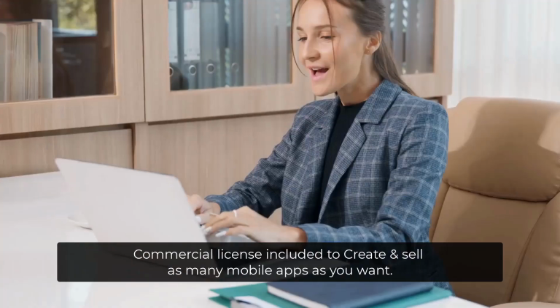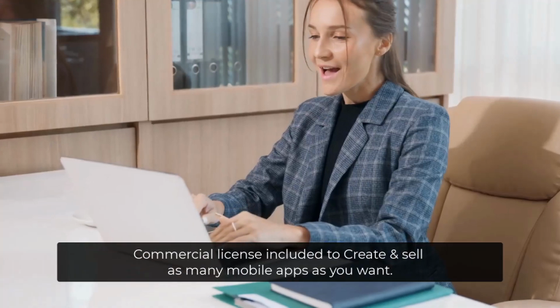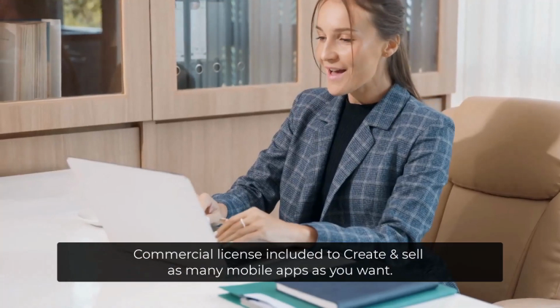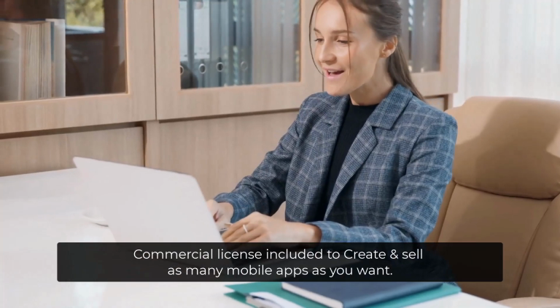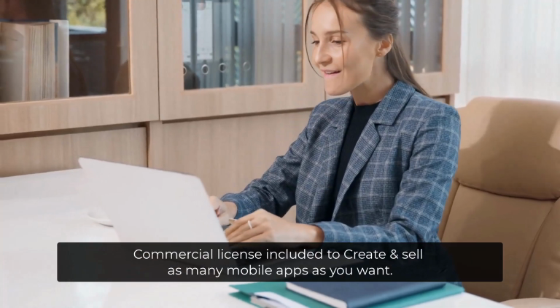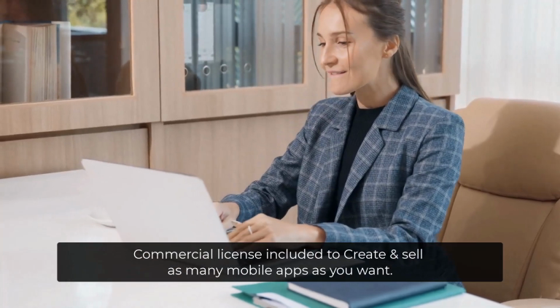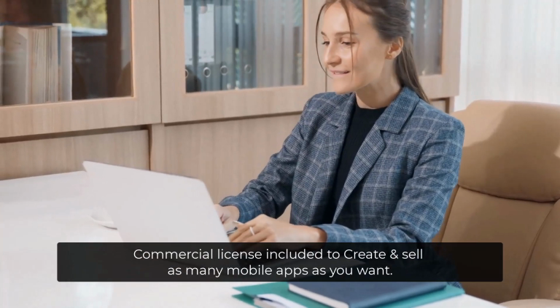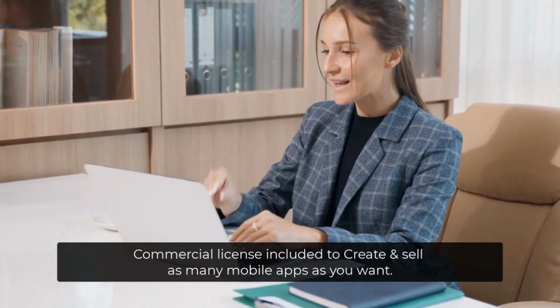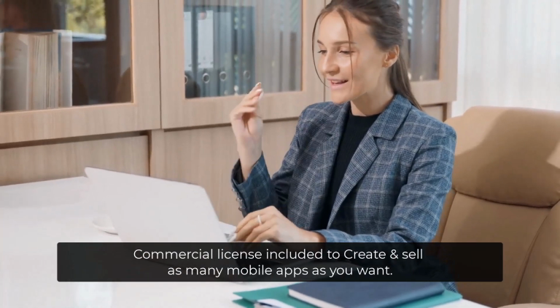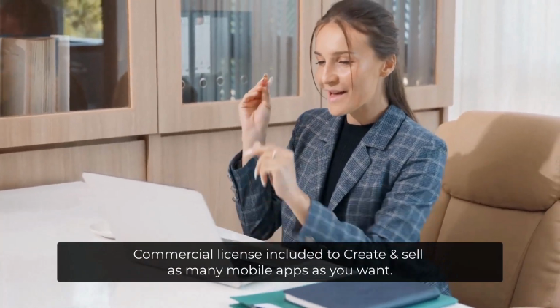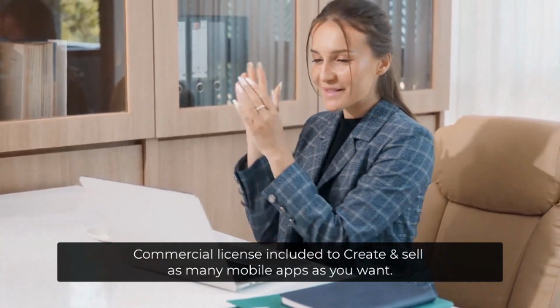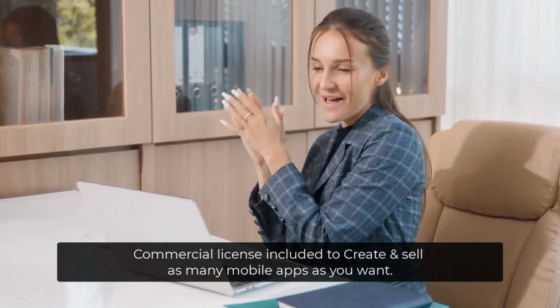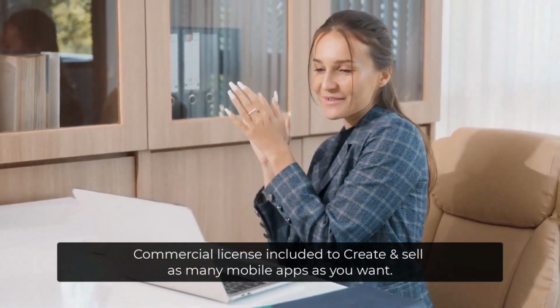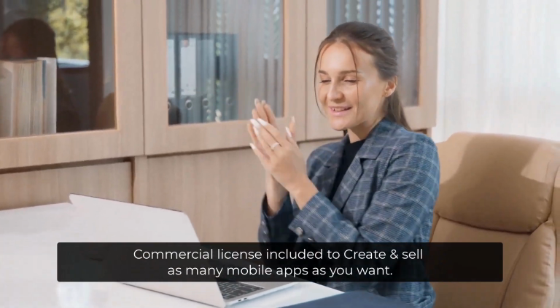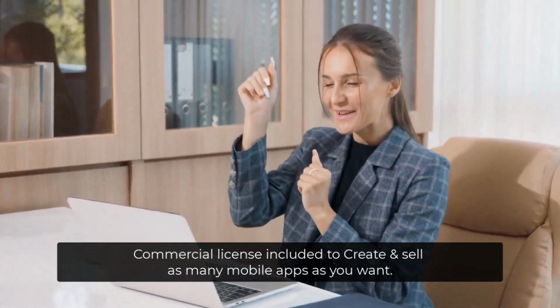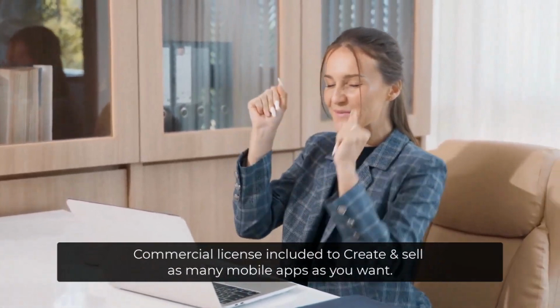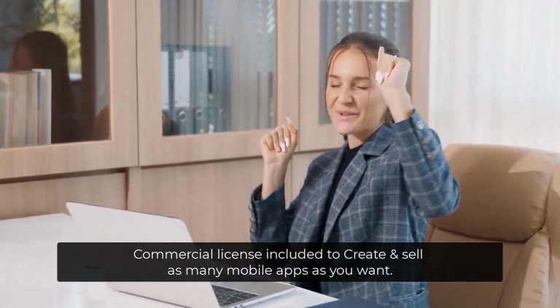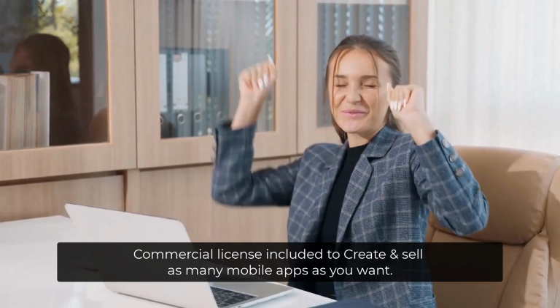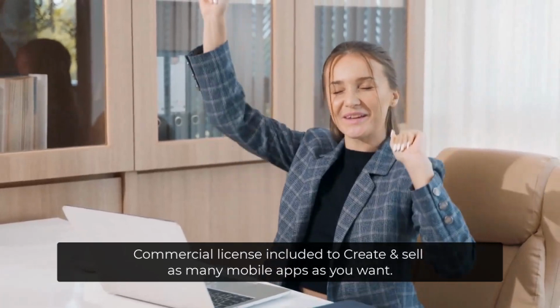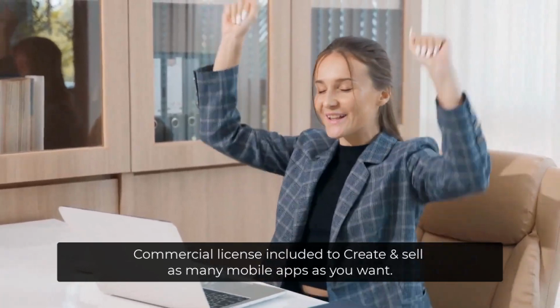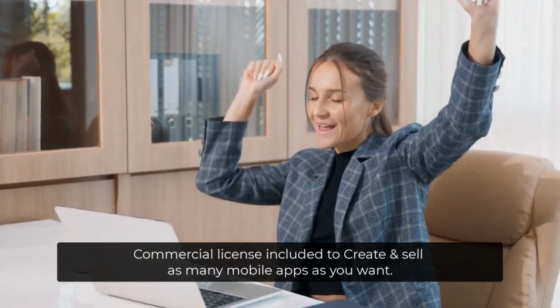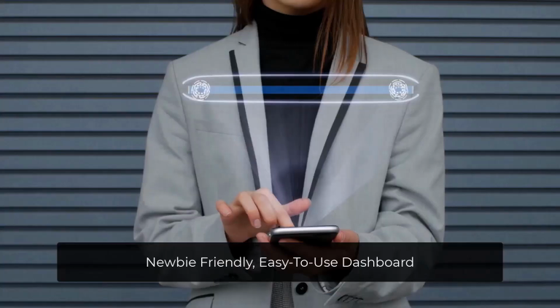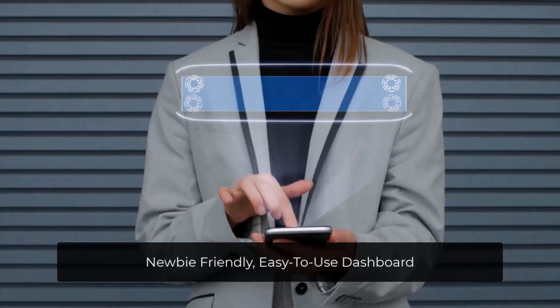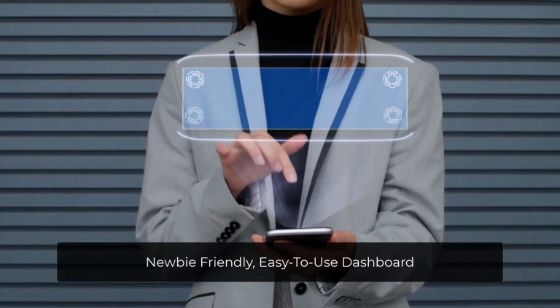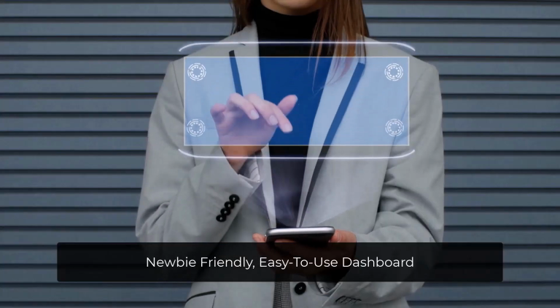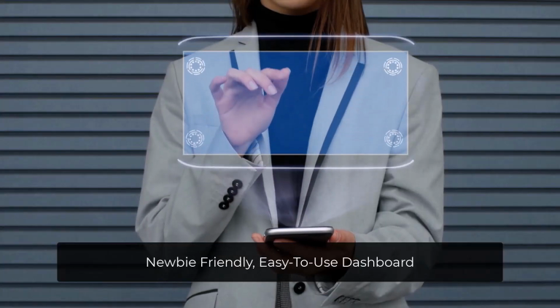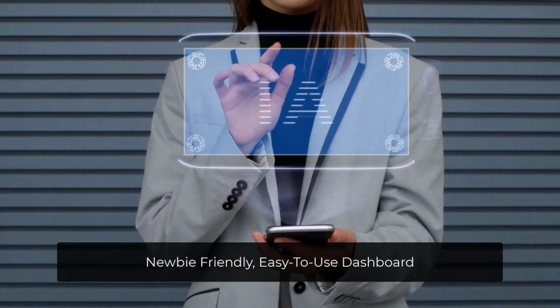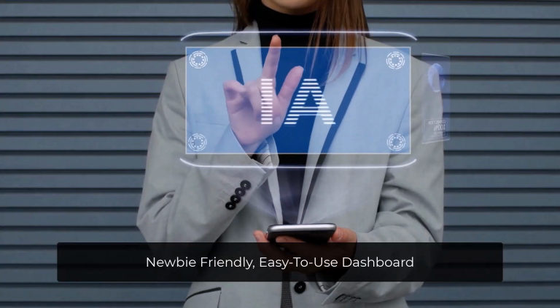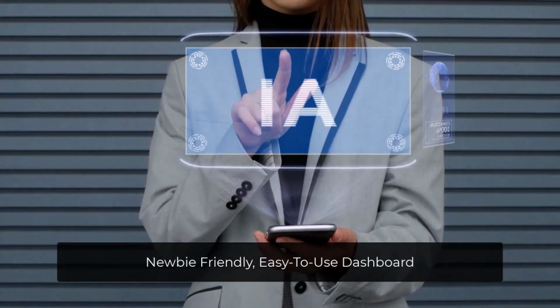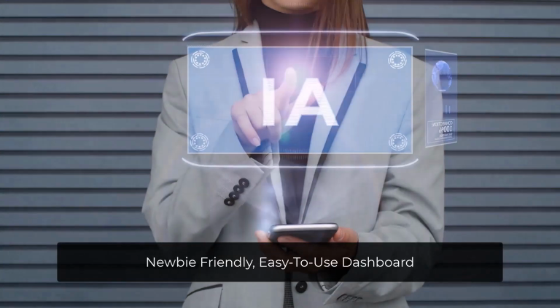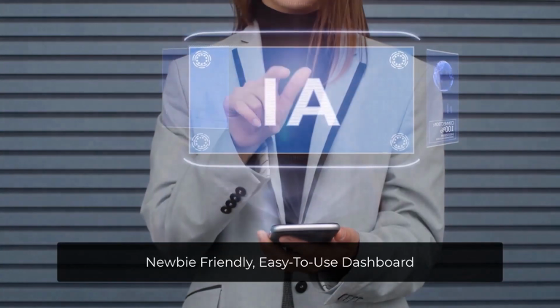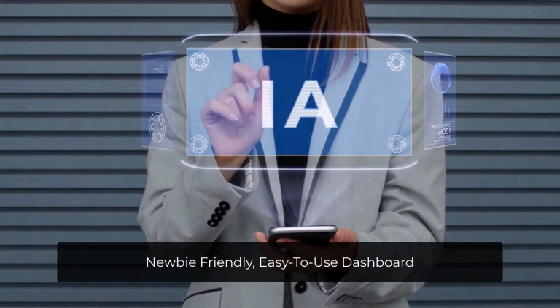Commercial license included to create and sell as many mobile apps as you want. Newbie friendly, easy-to-use dashboard.